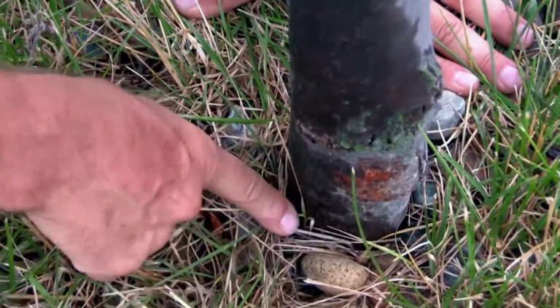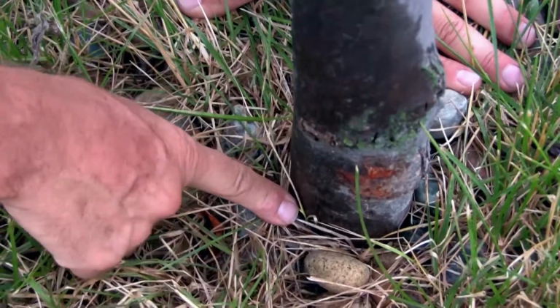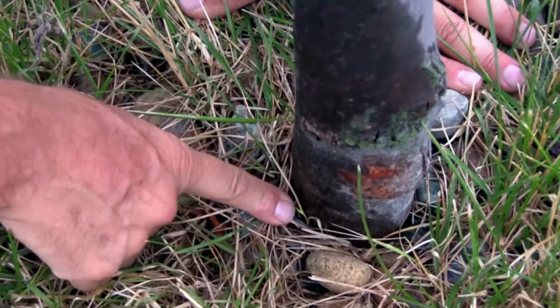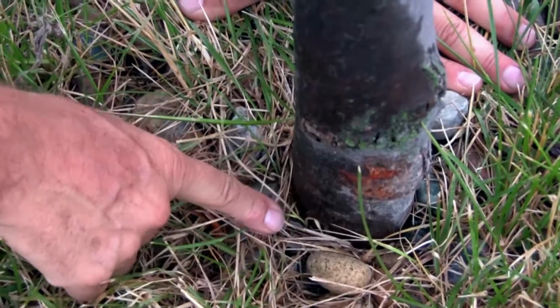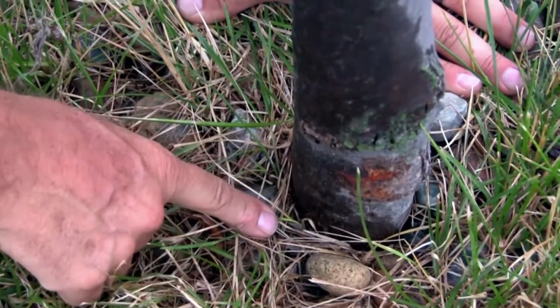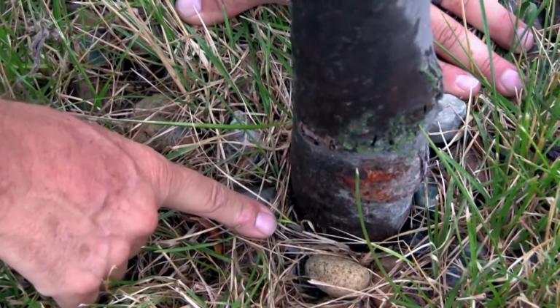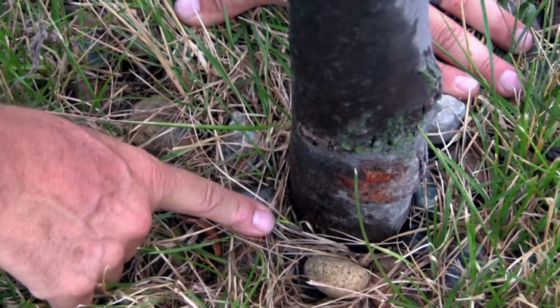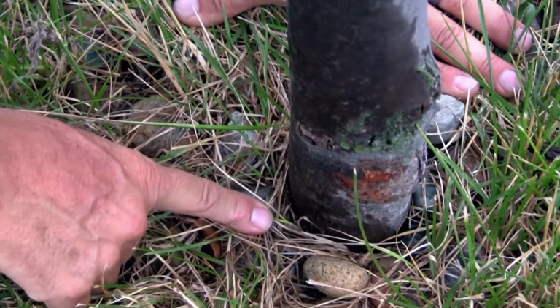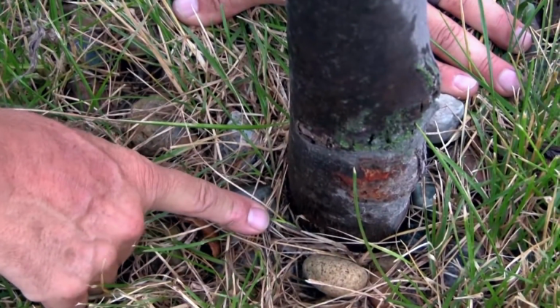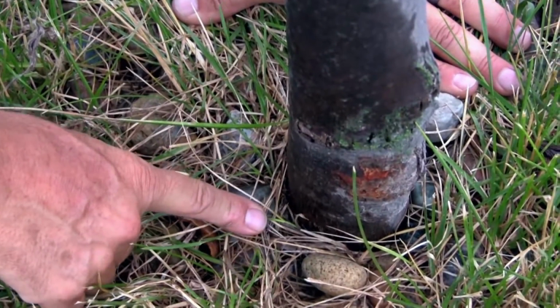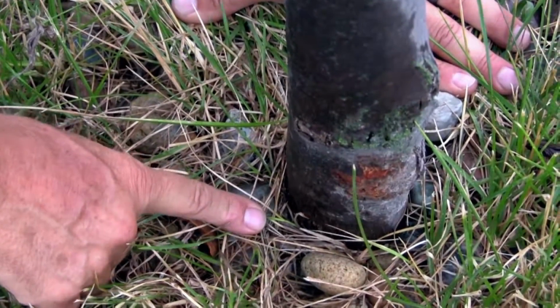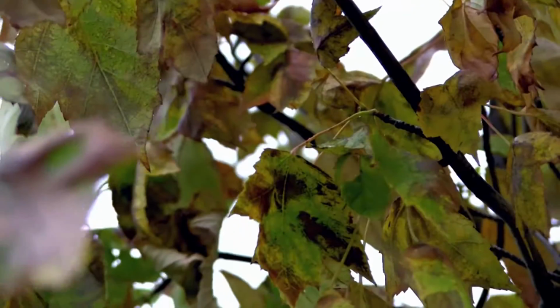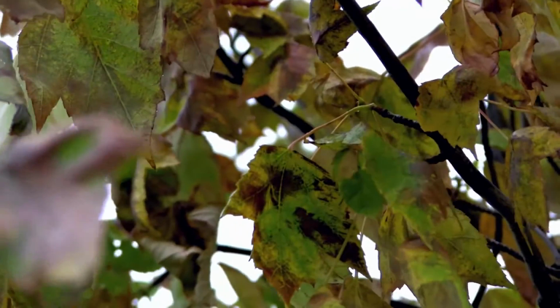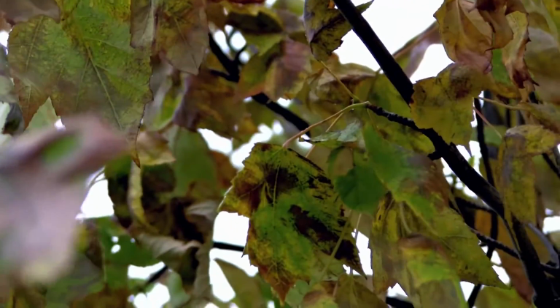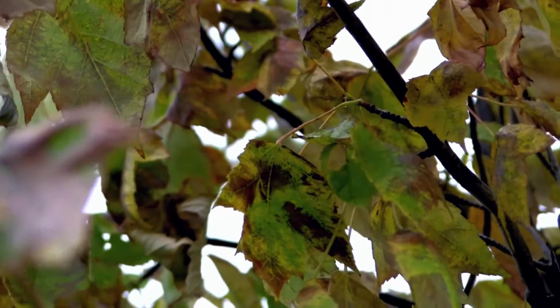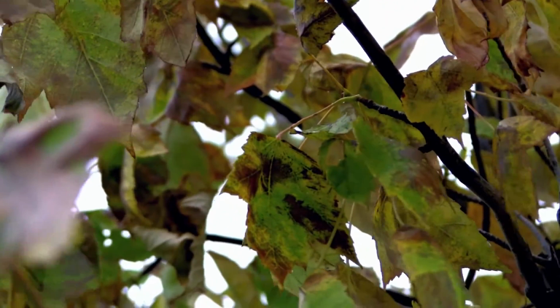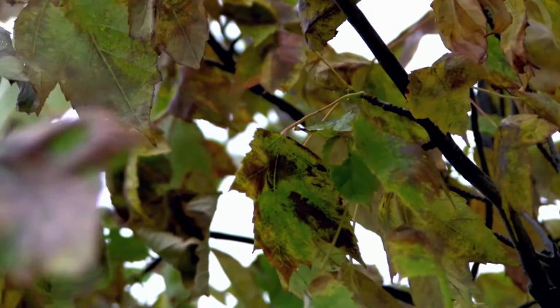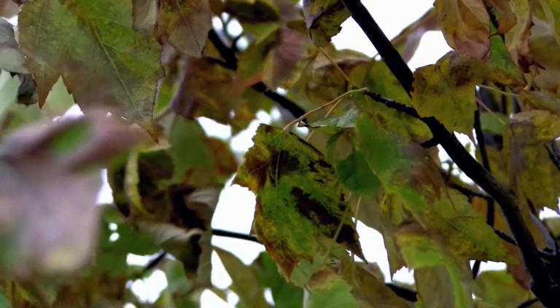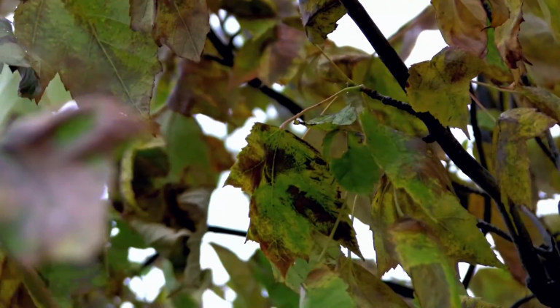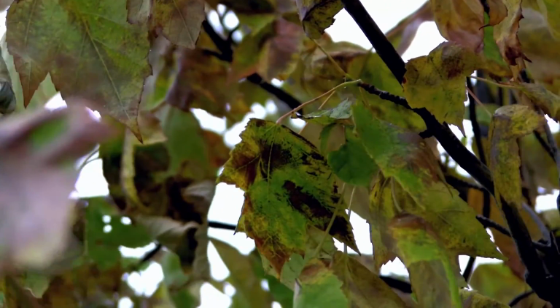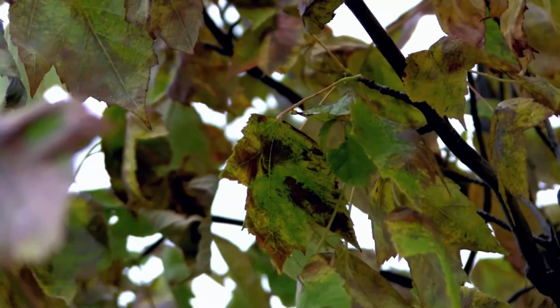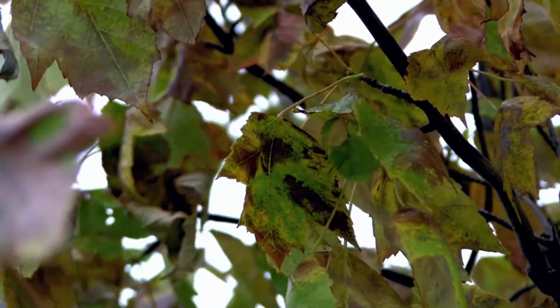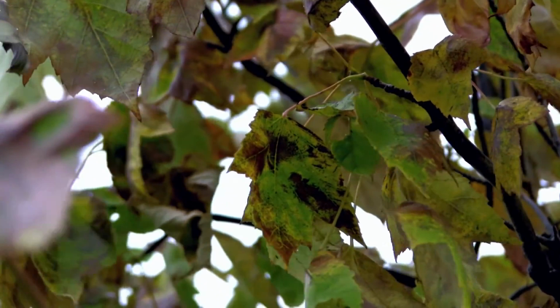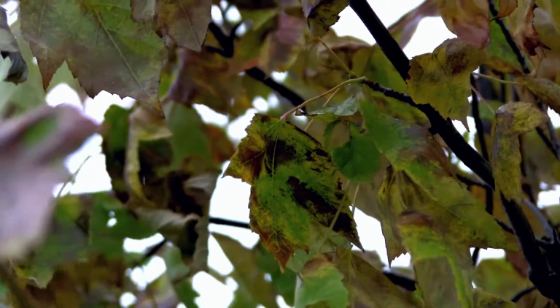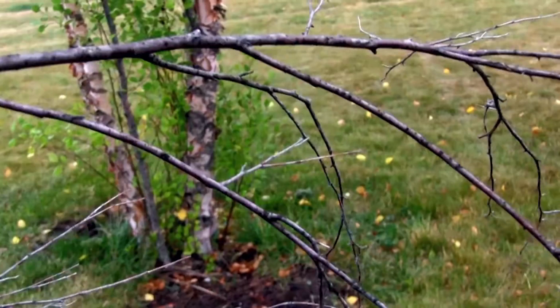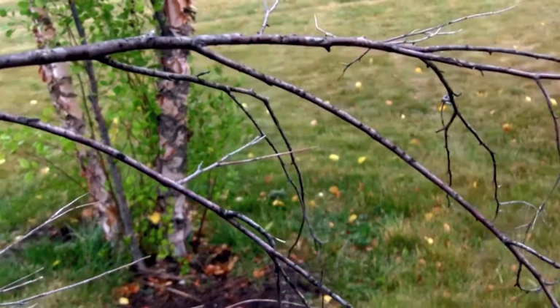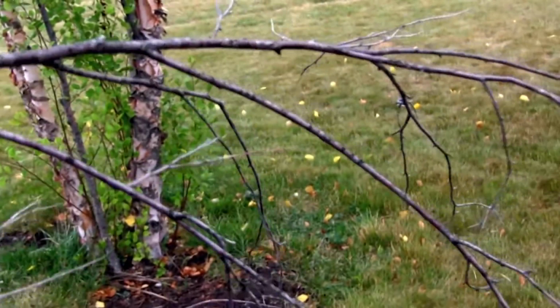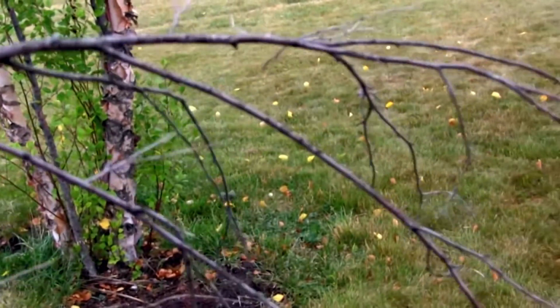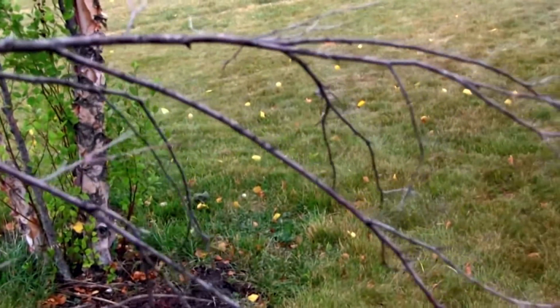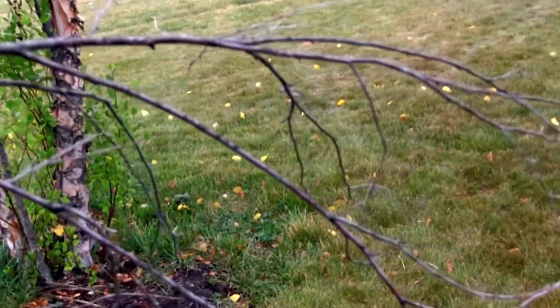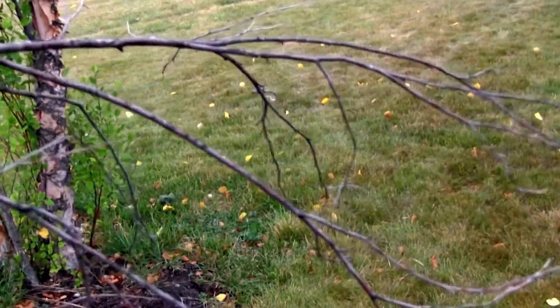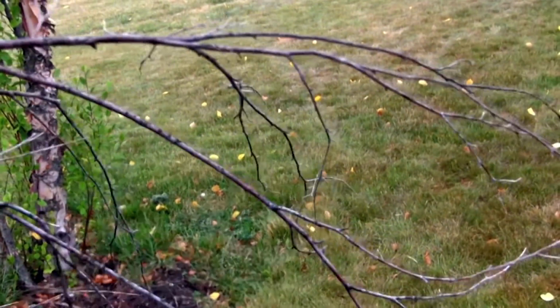Buried root flares can lead to decline, tree failure, and eventually death of the tree.